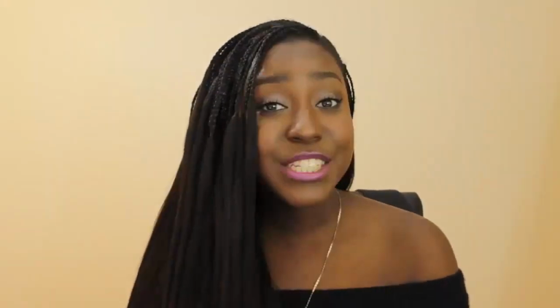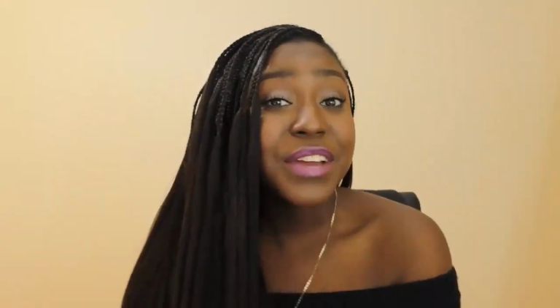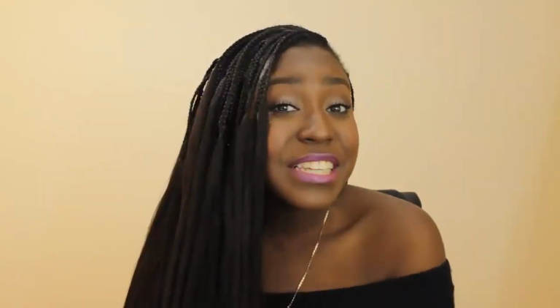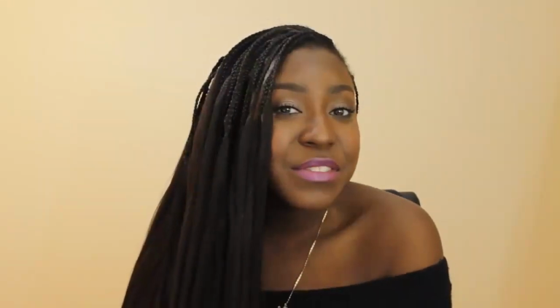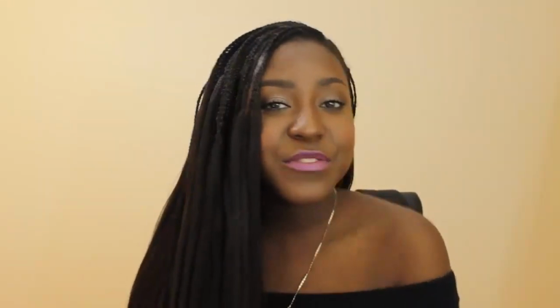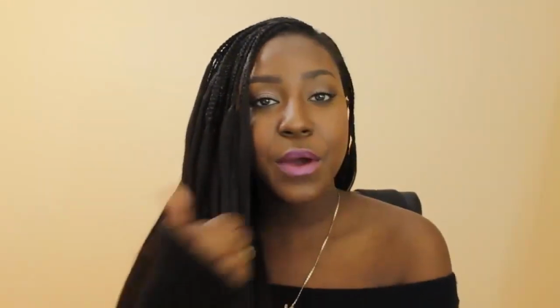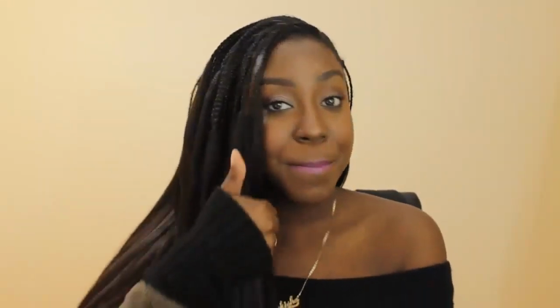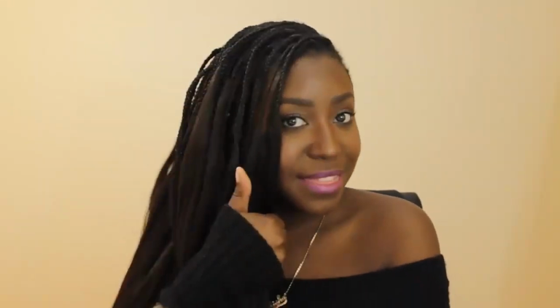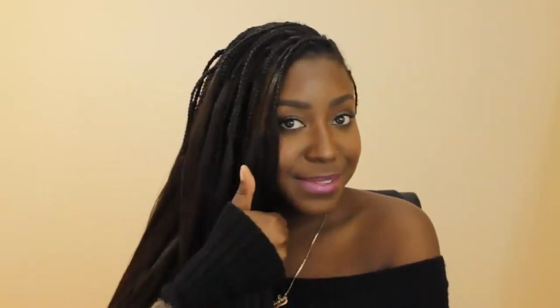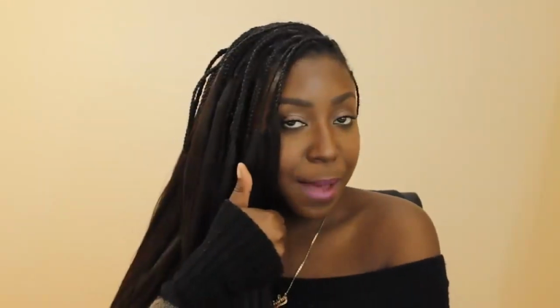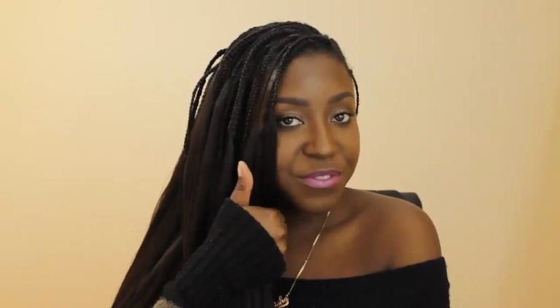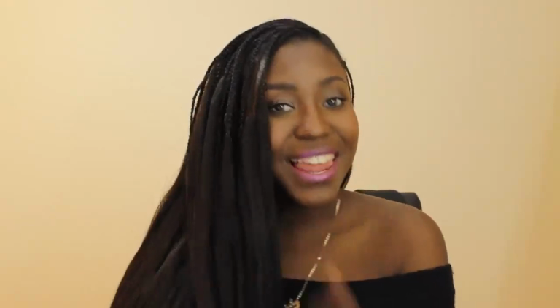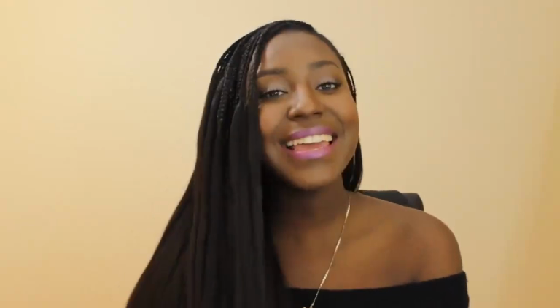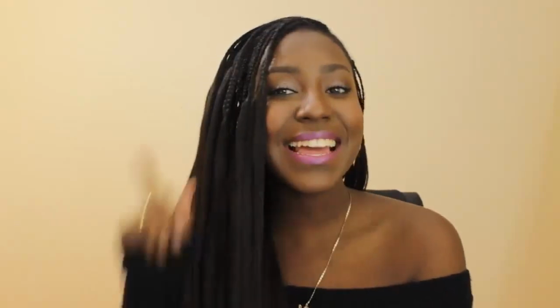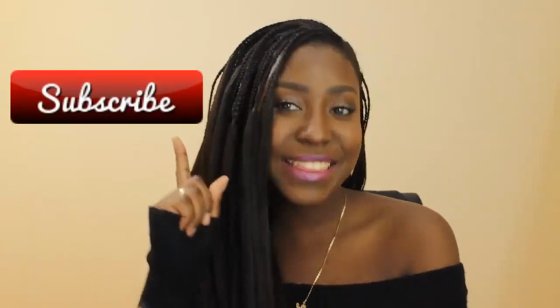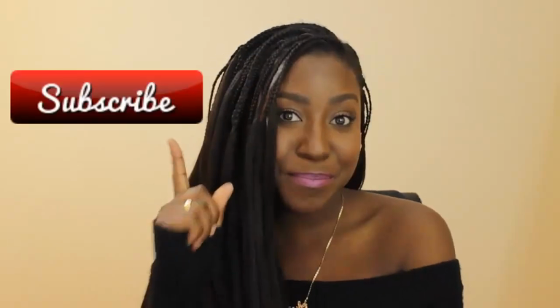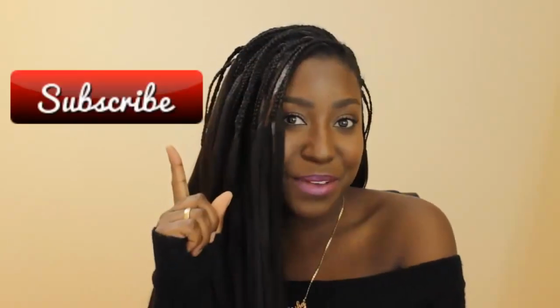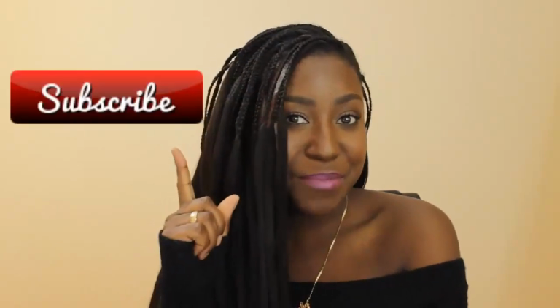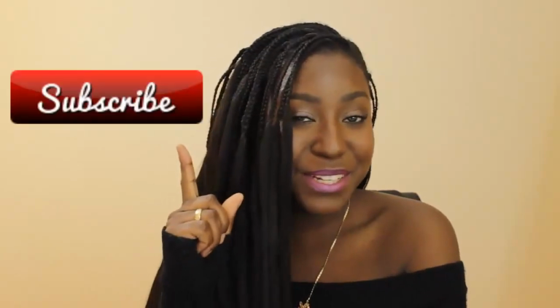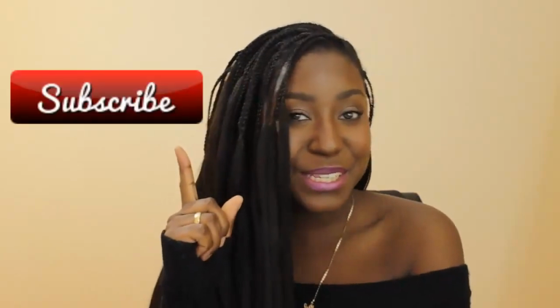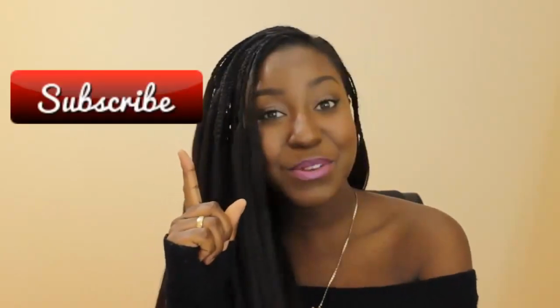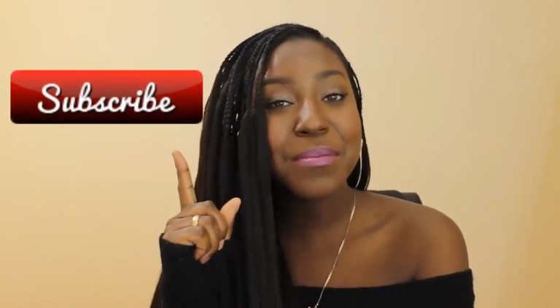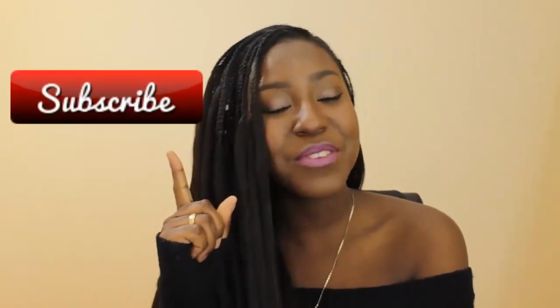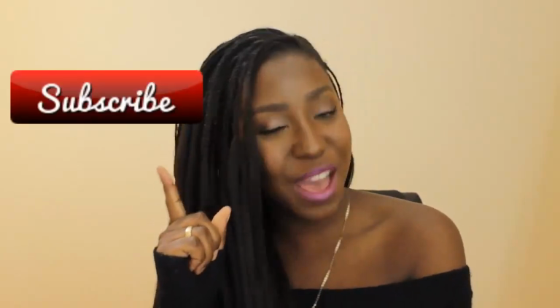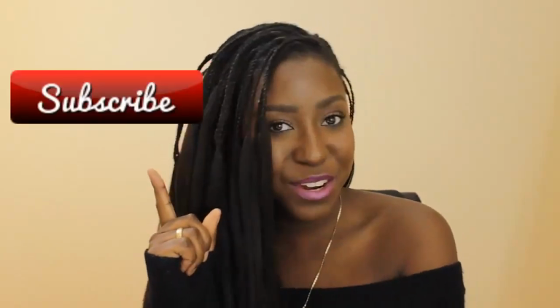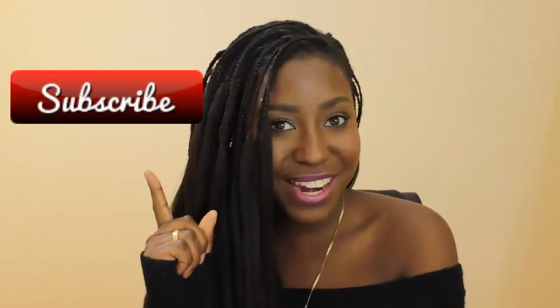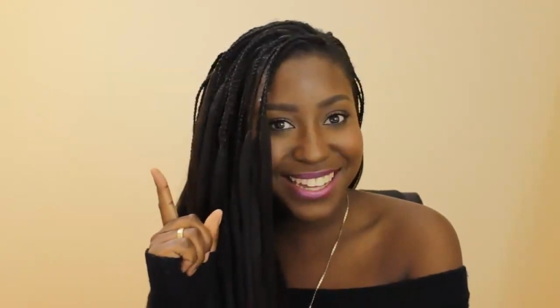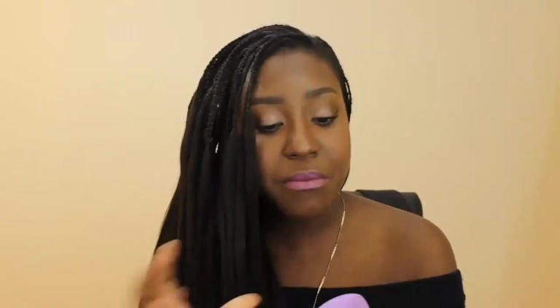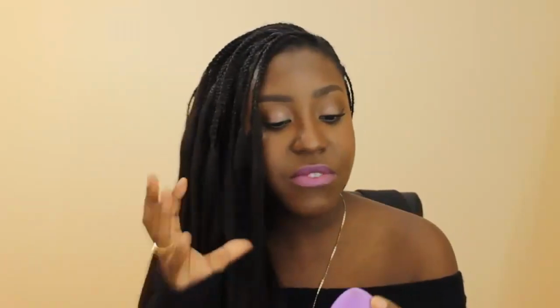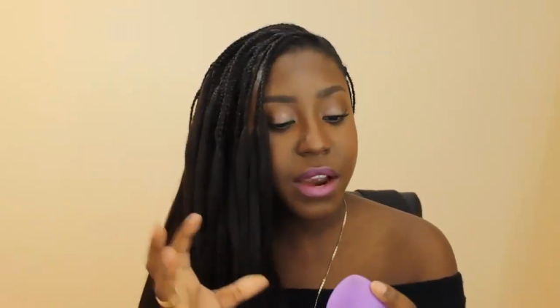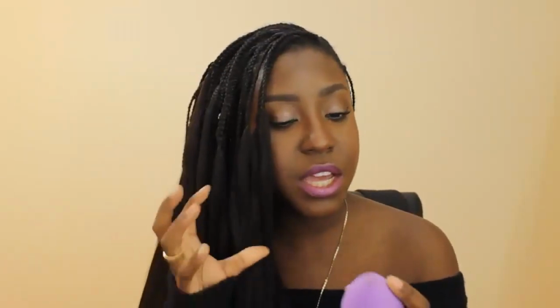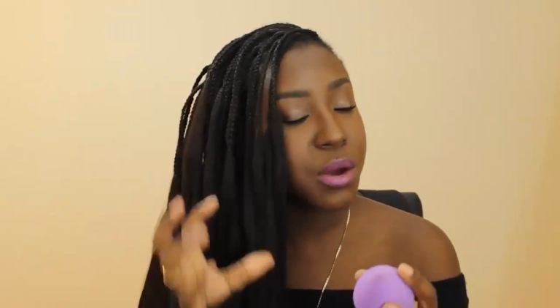Don't forget to give this video a big thumbs up if you like it, and click that big red button to subscribe if you haven't already.